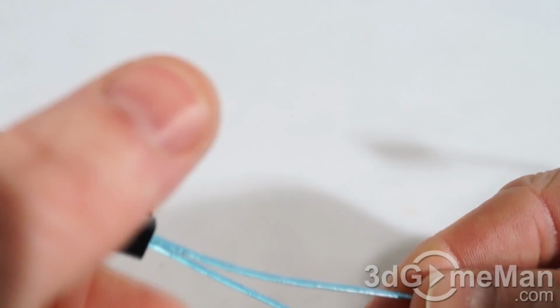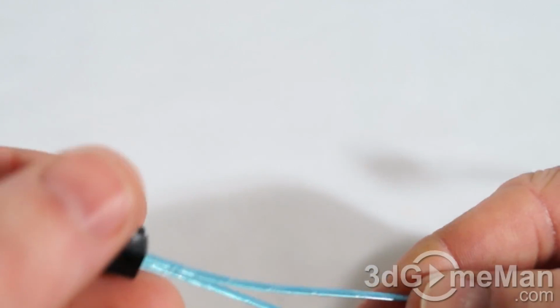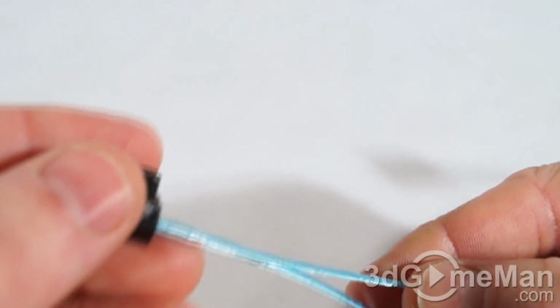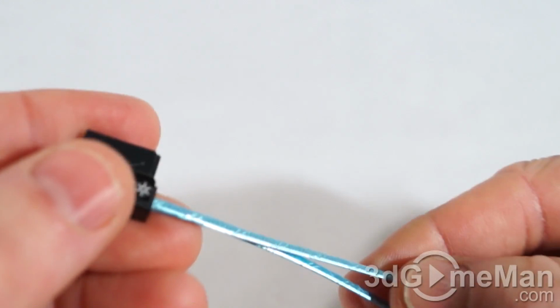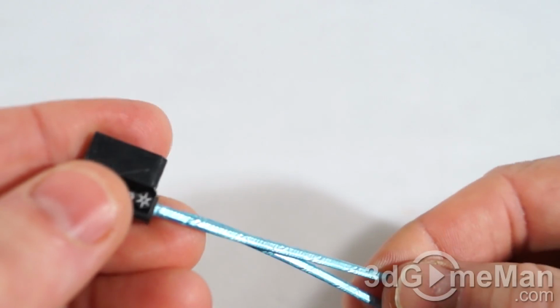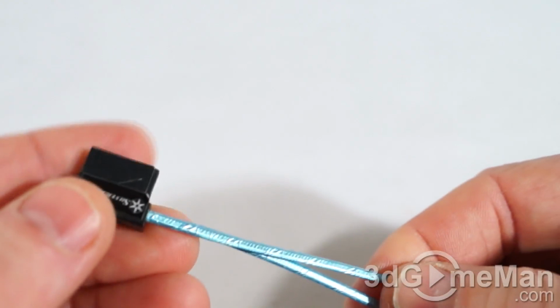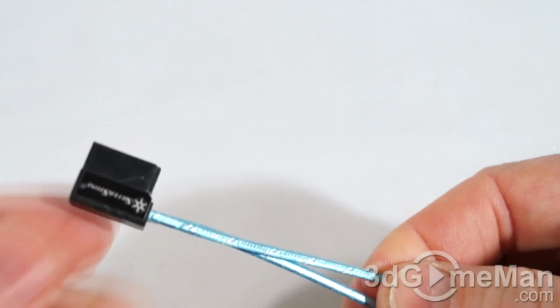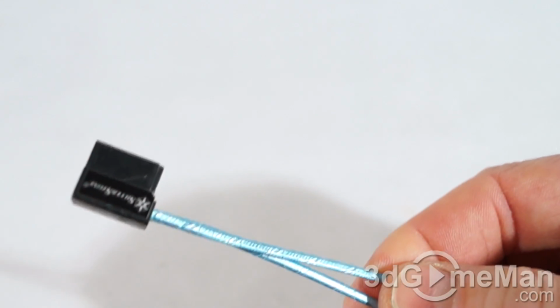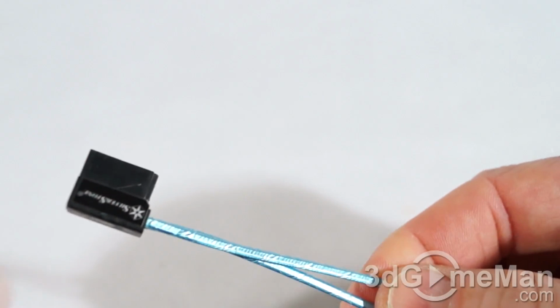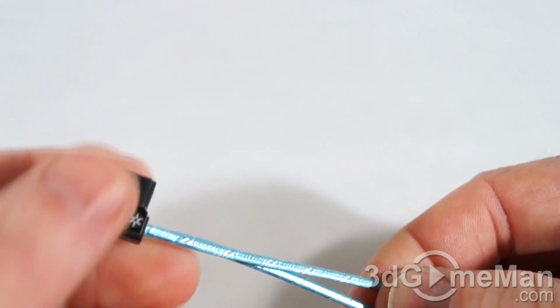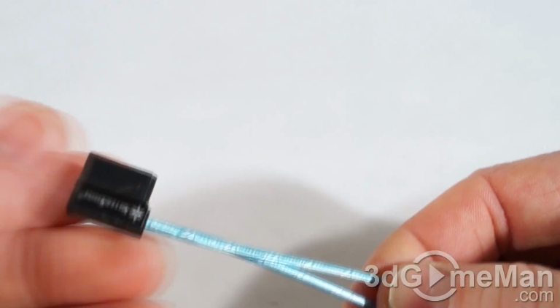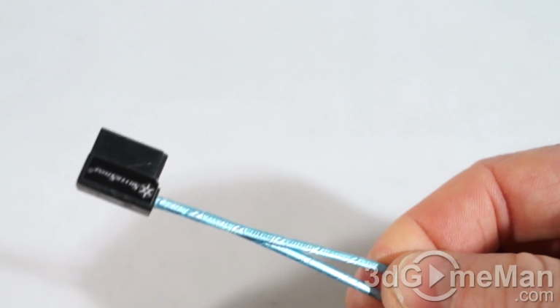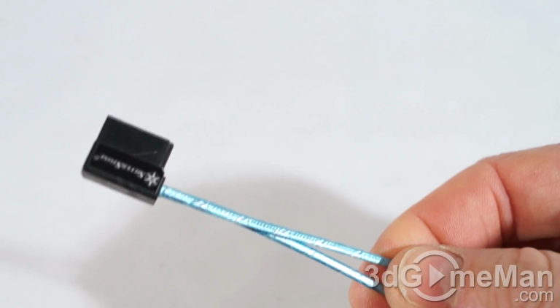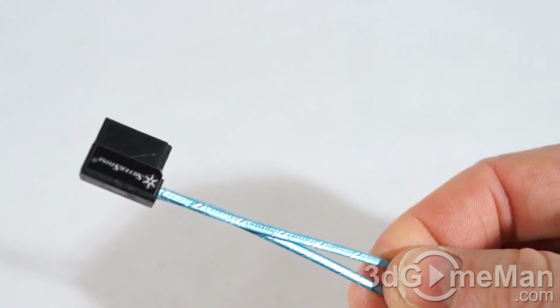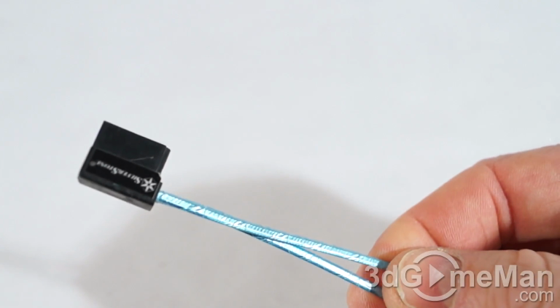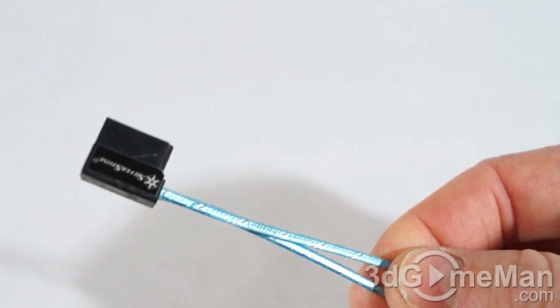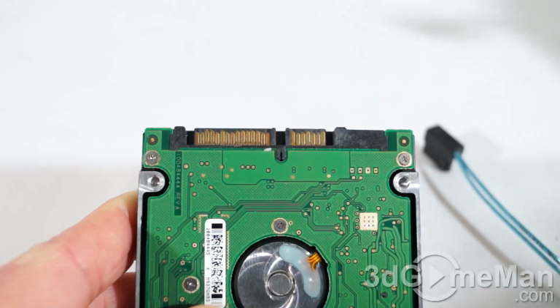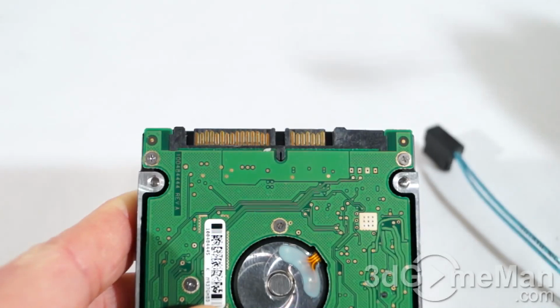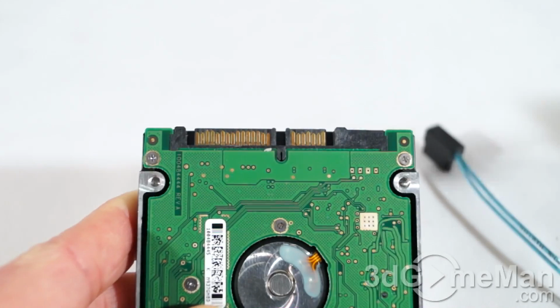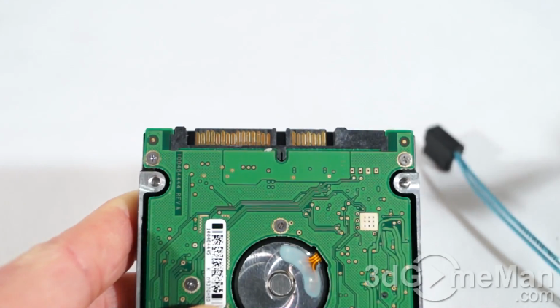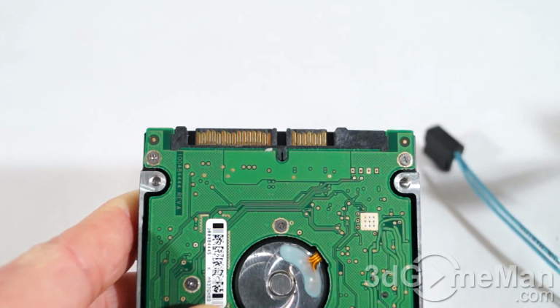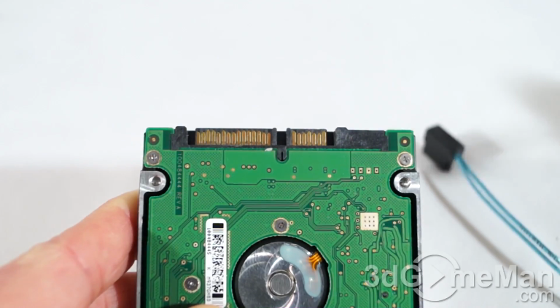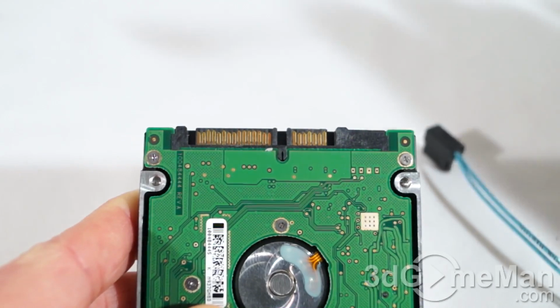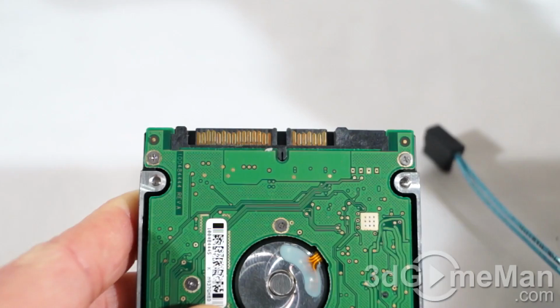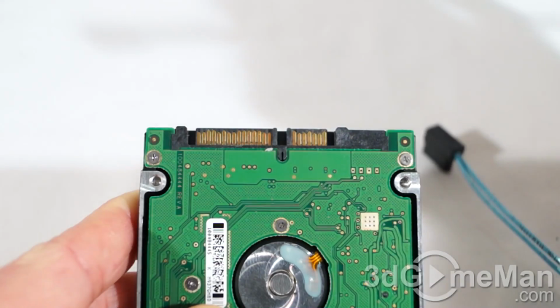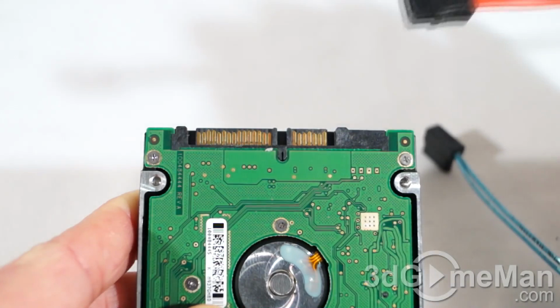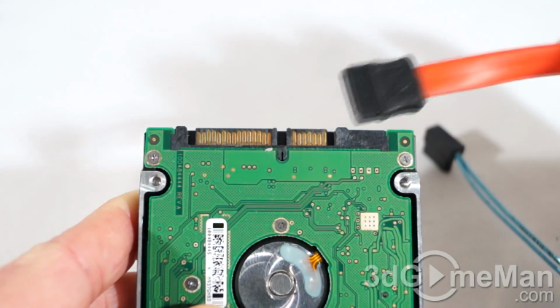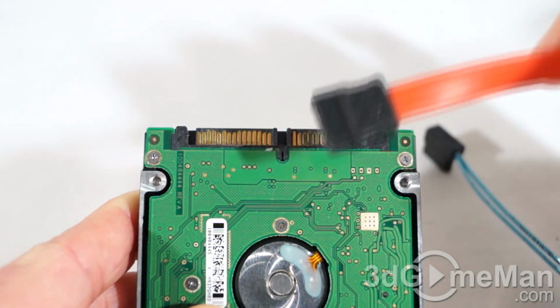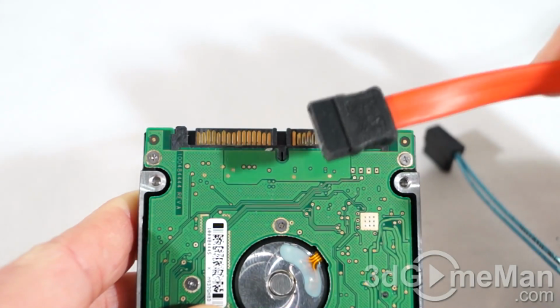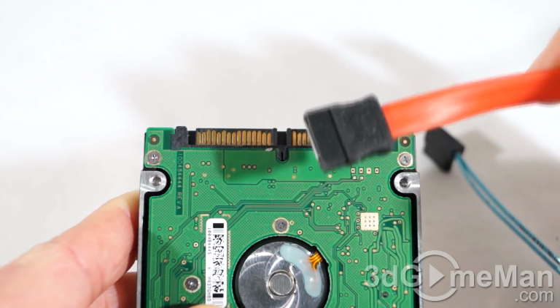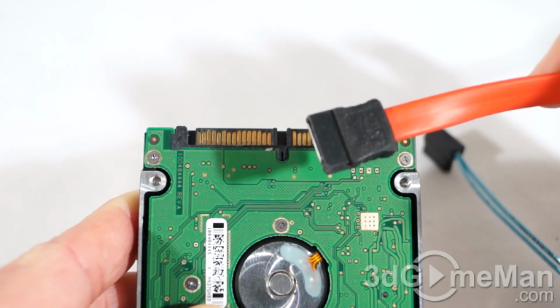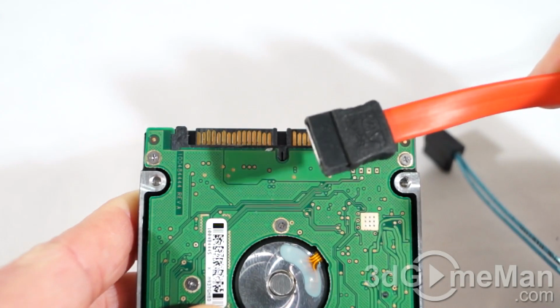Note that it isn't a single cable but rather two little teeny tiny cables that connect to each of these Serial ATA connectors.